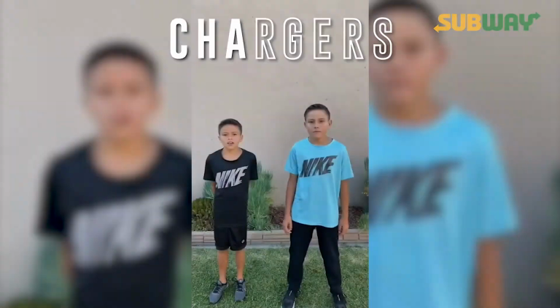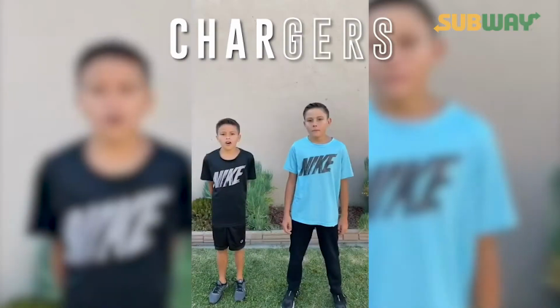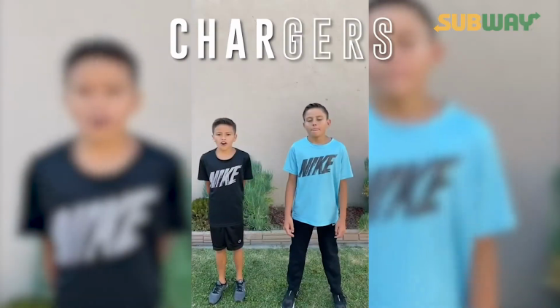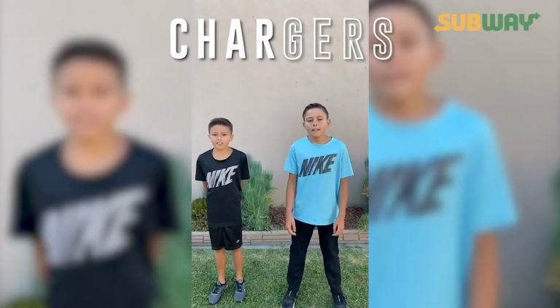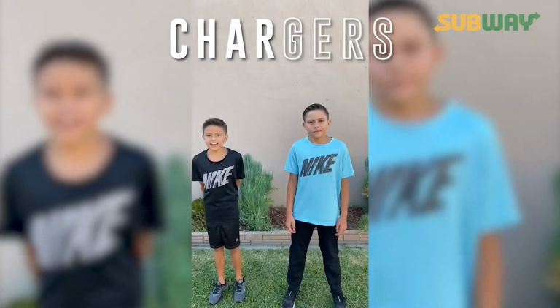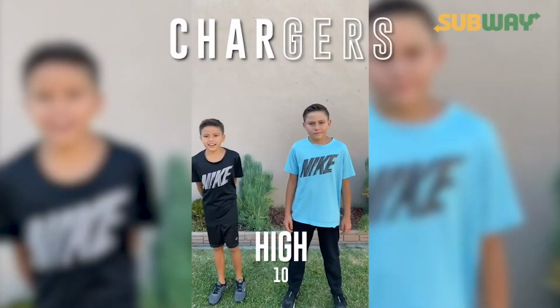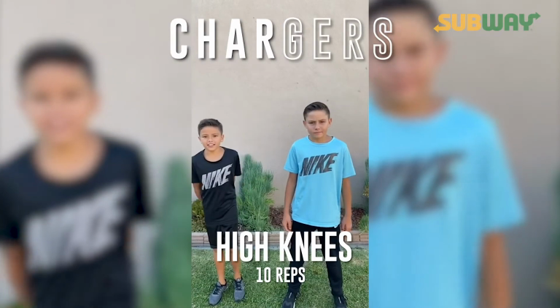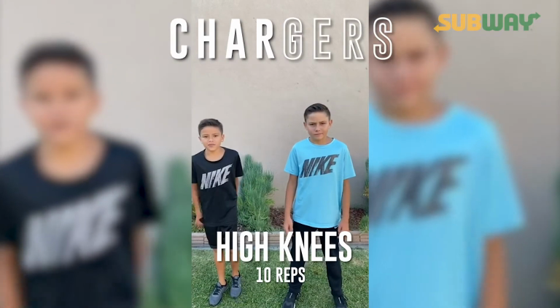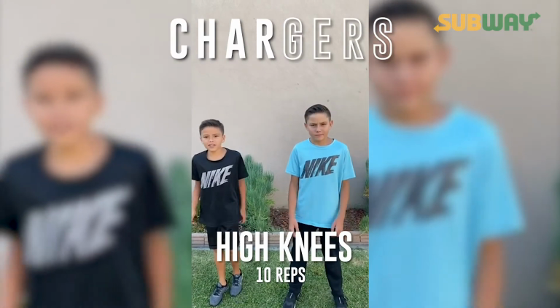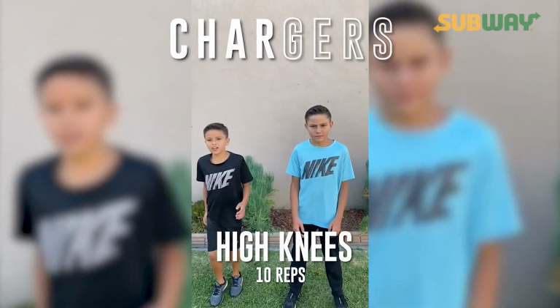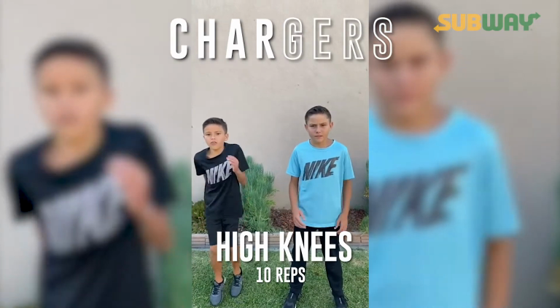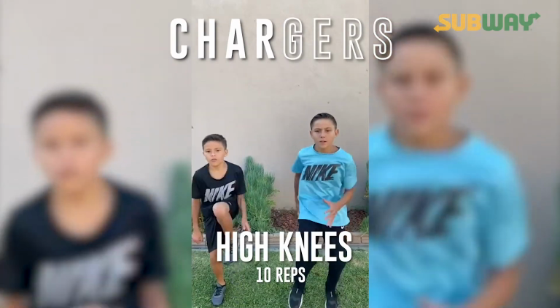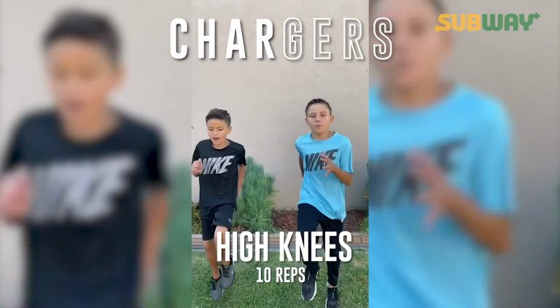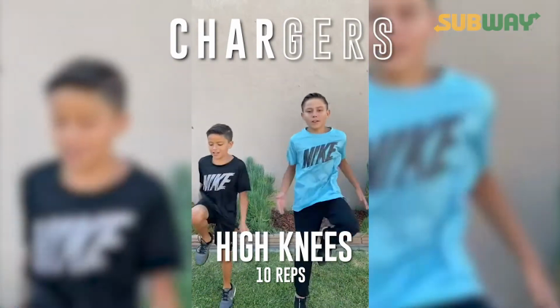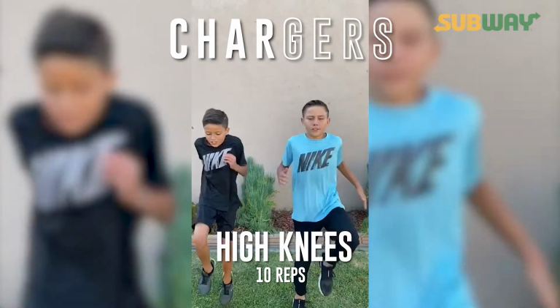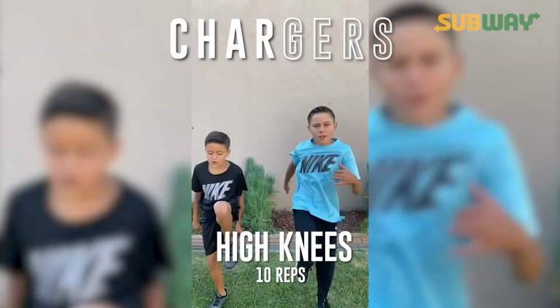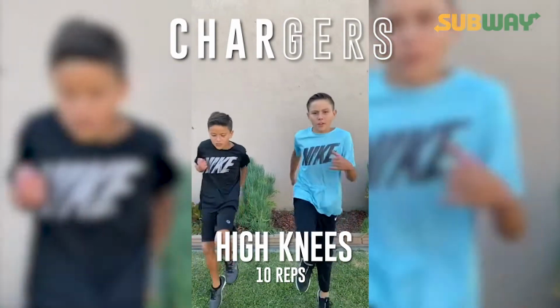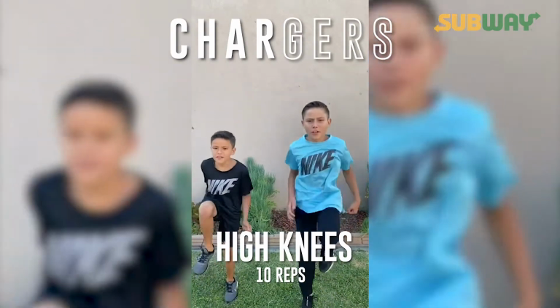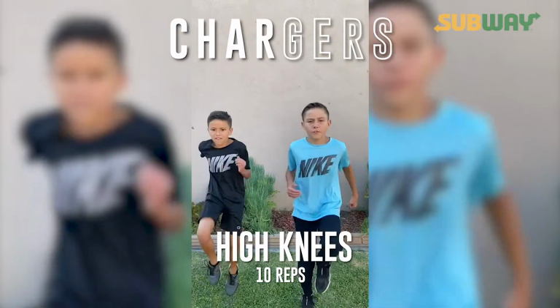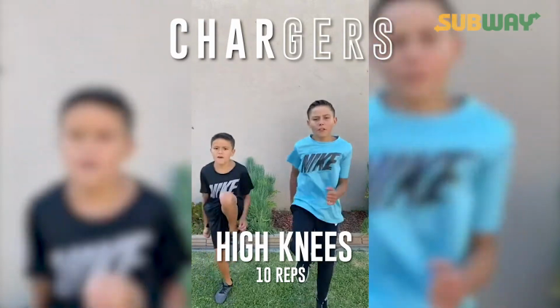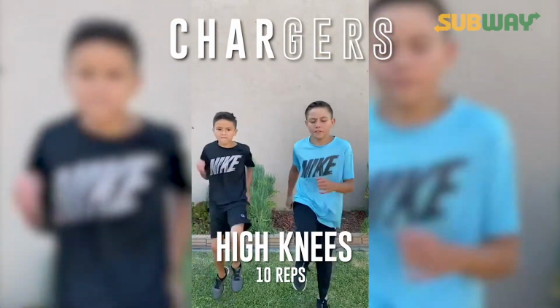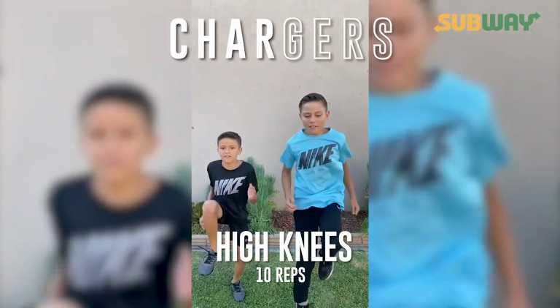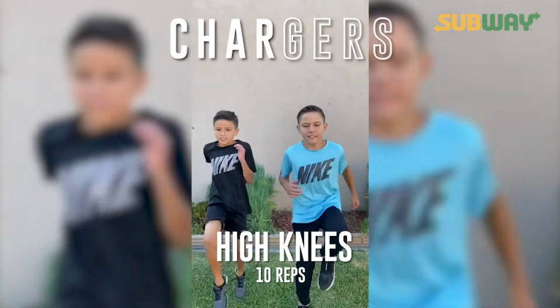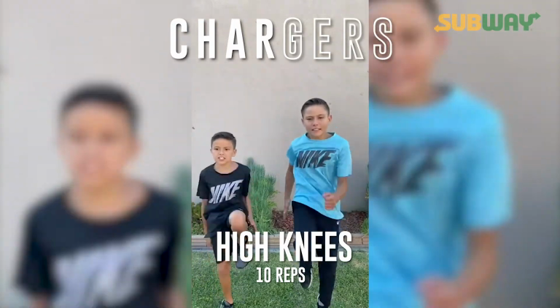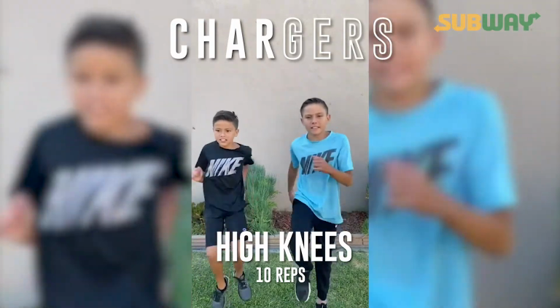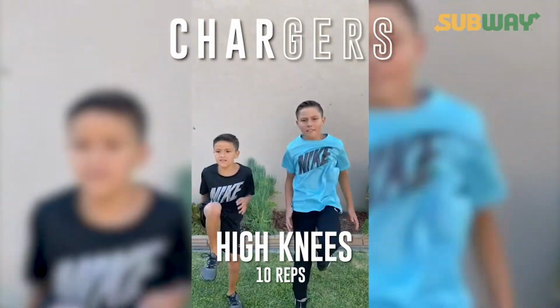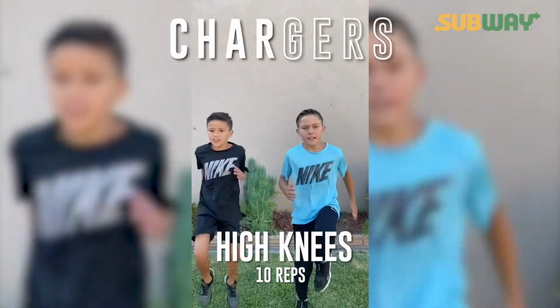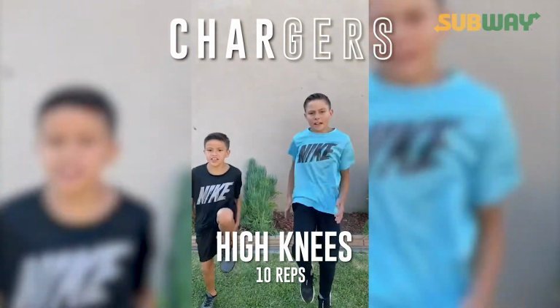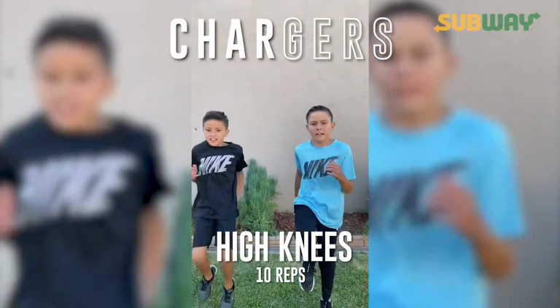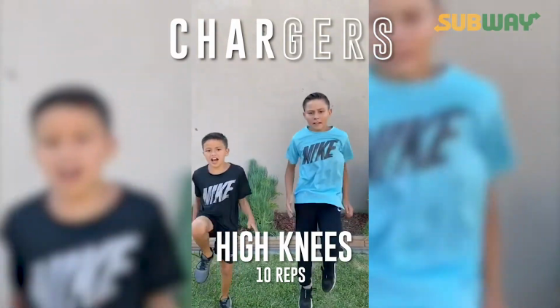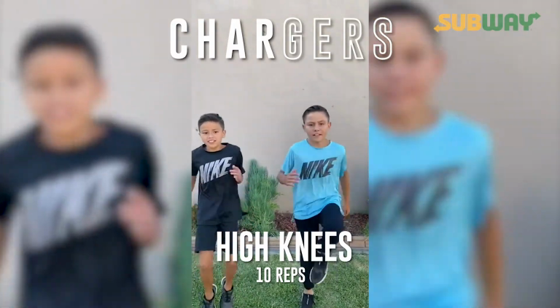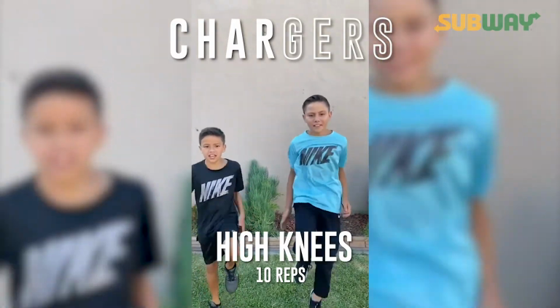R: ten high knees. Ready? Go. One, two, three, four, five, six, seven, eight, nine, ten.